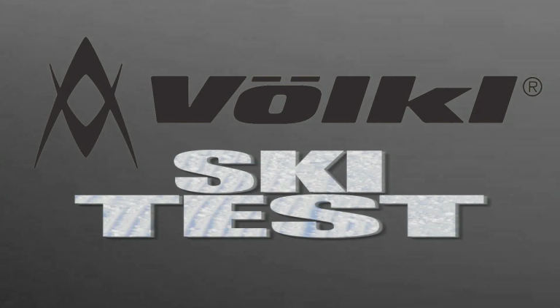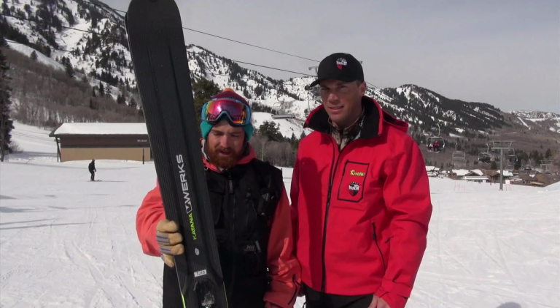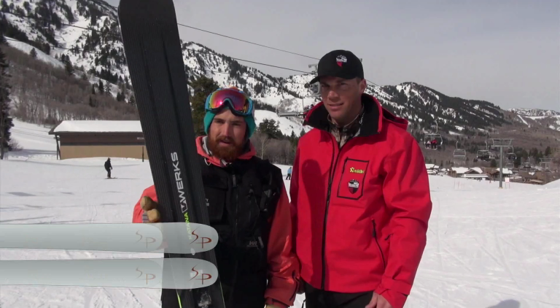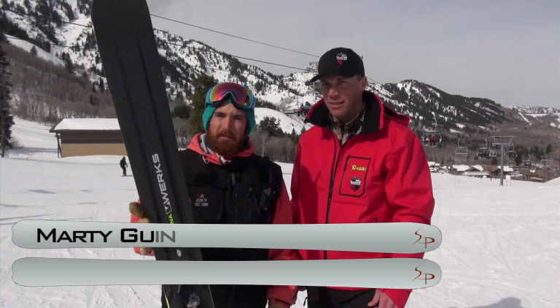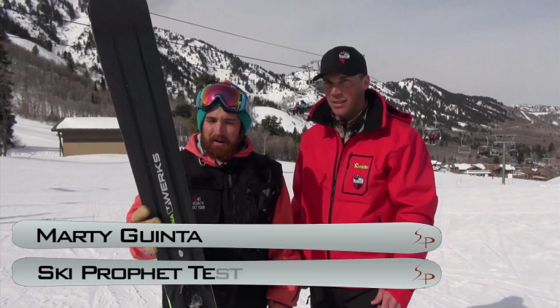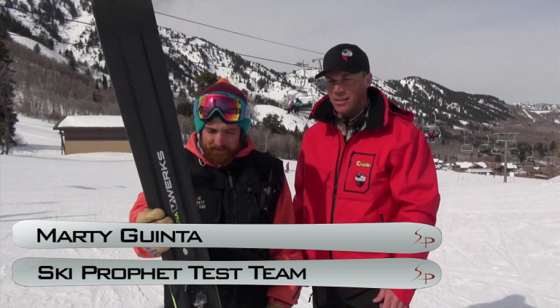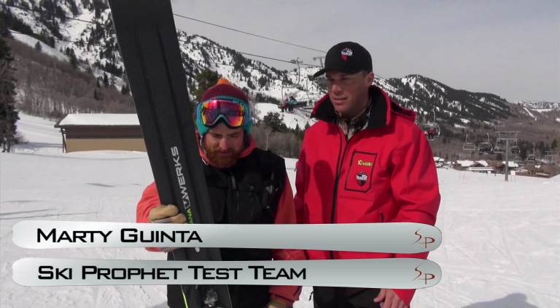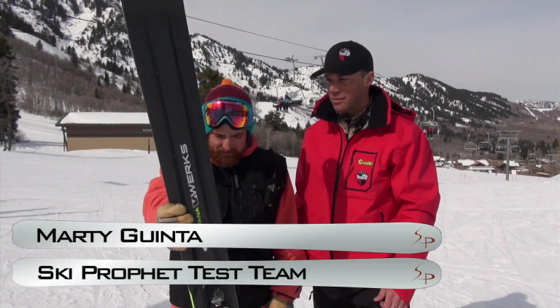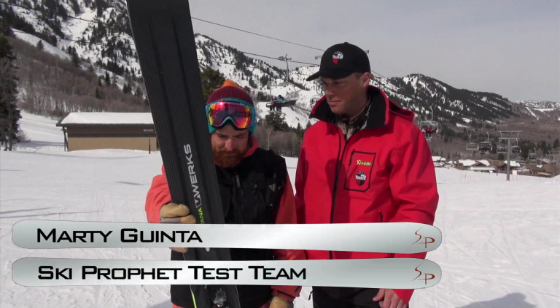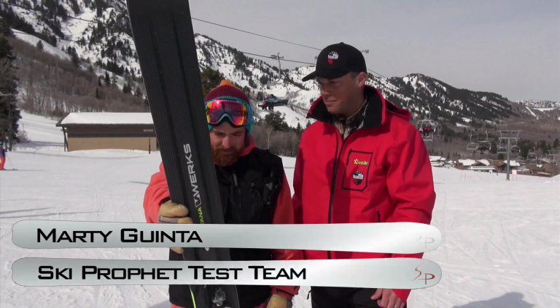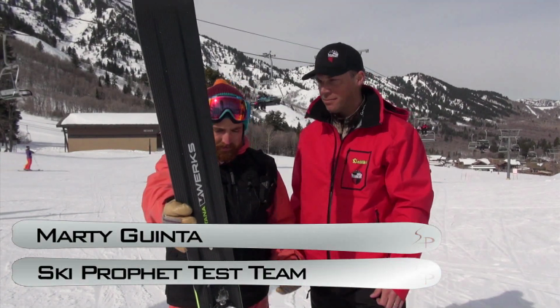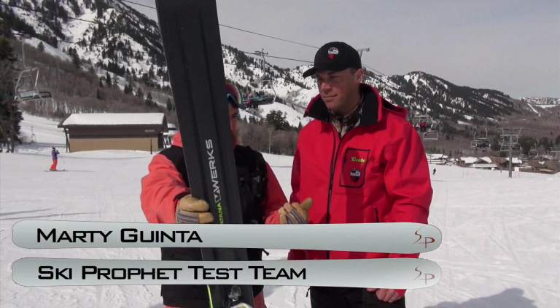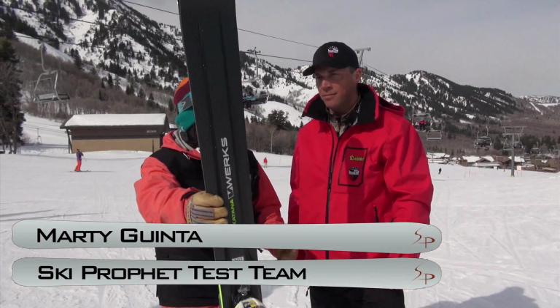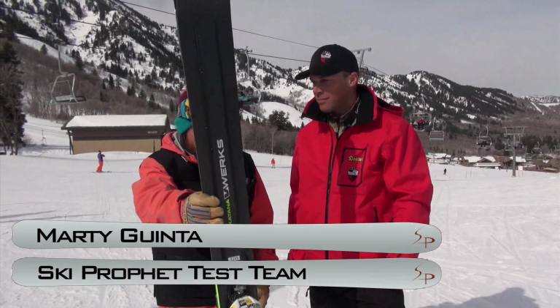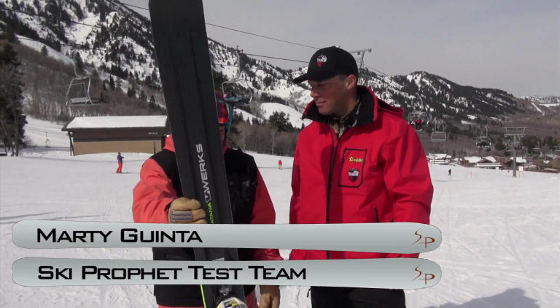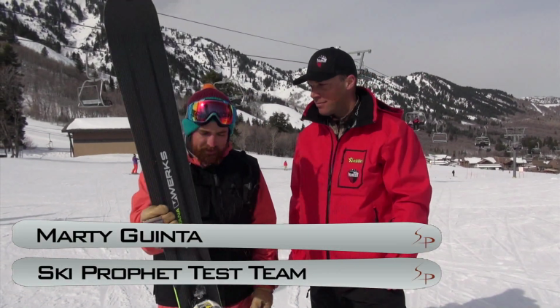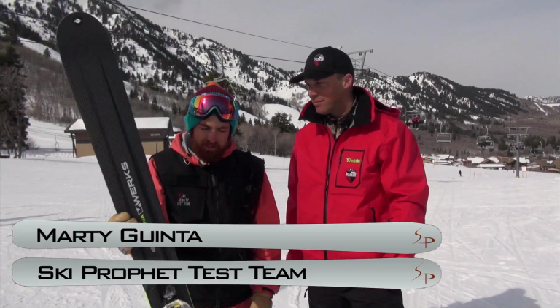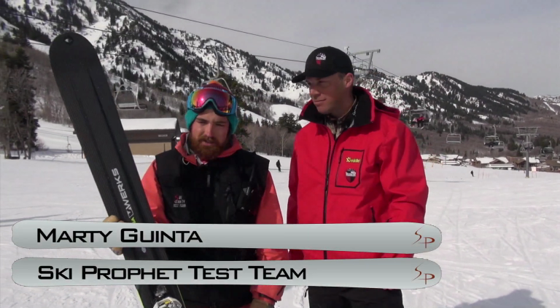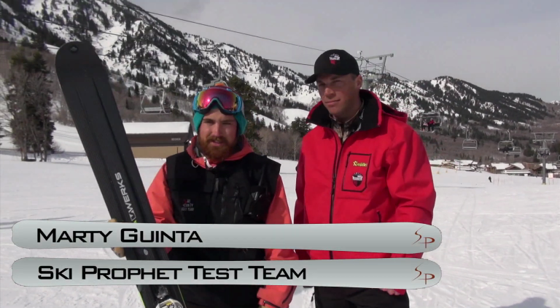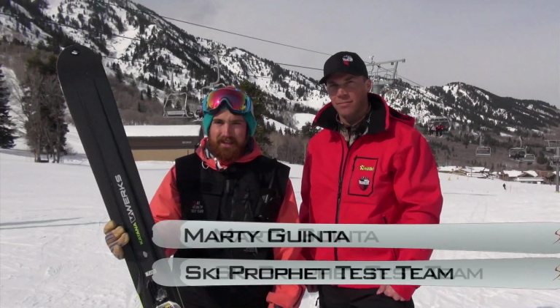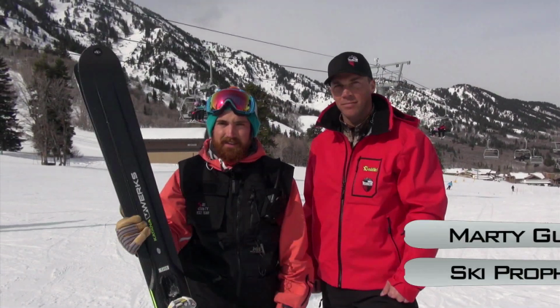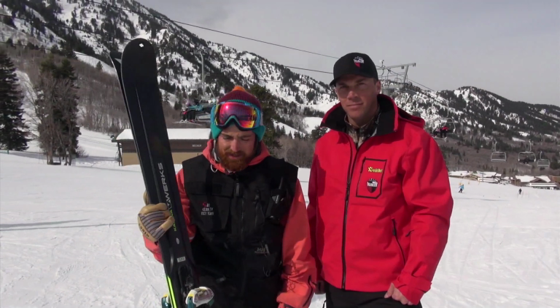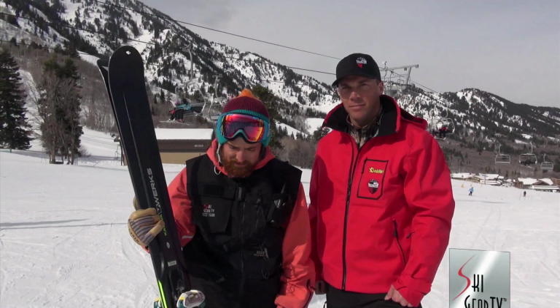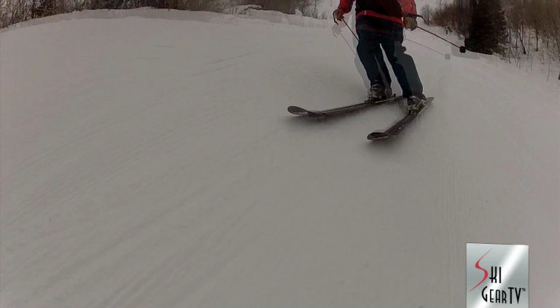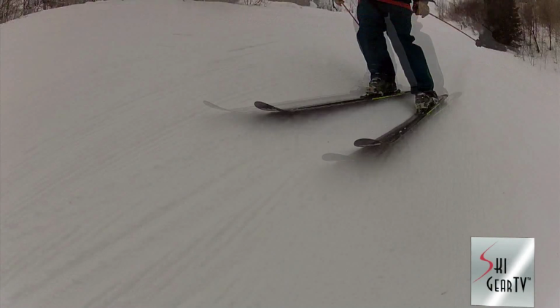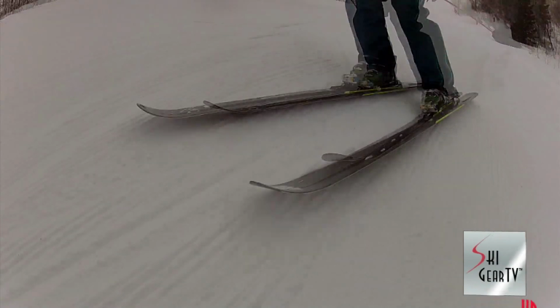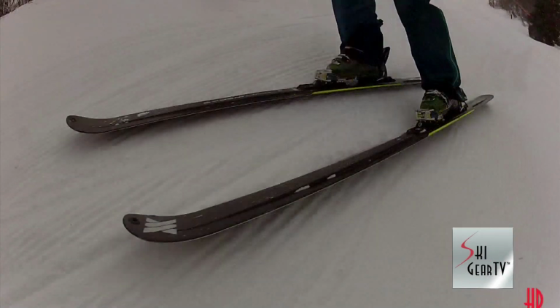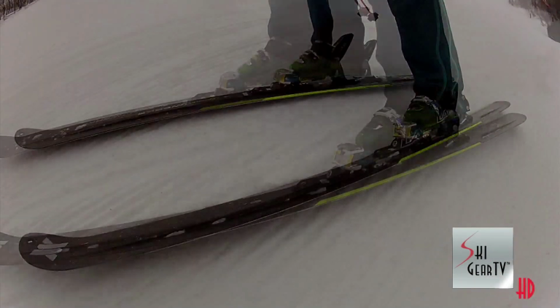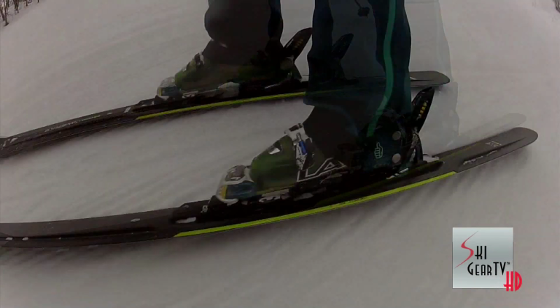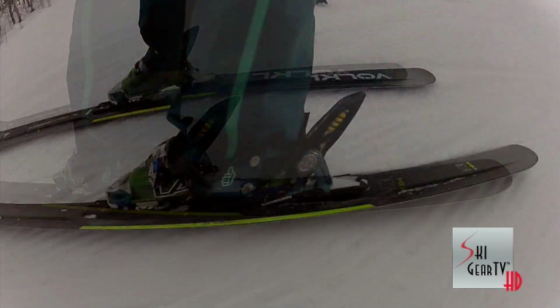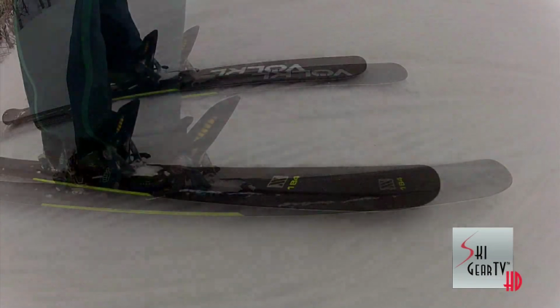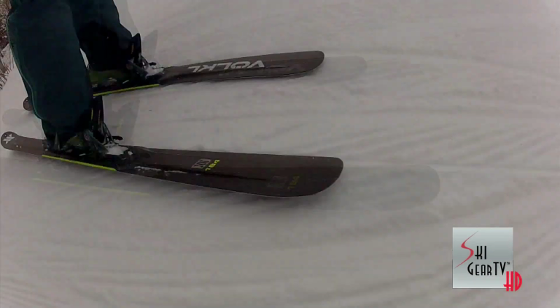Hi, I'm Marty. I'm here with Ski Gear TV. We've got Mike here from Volkl. I just got done taking the Katana V-Works out.